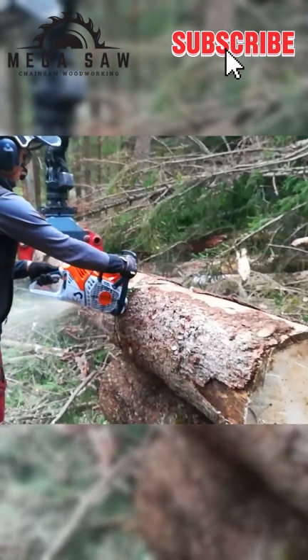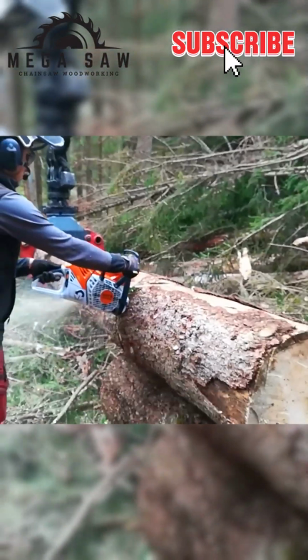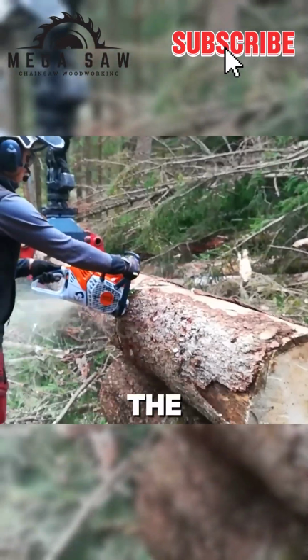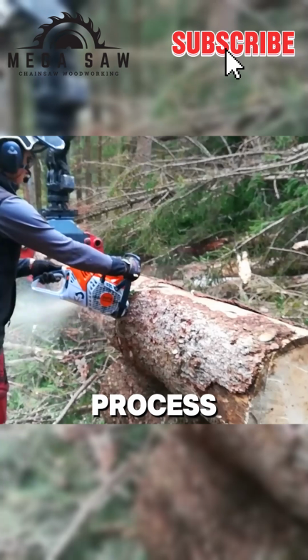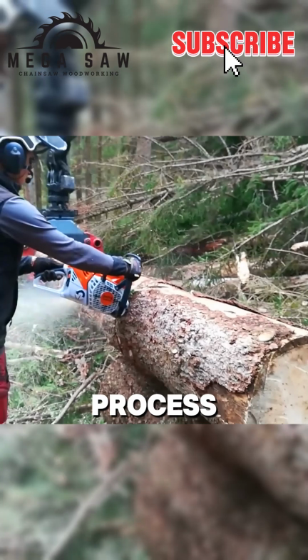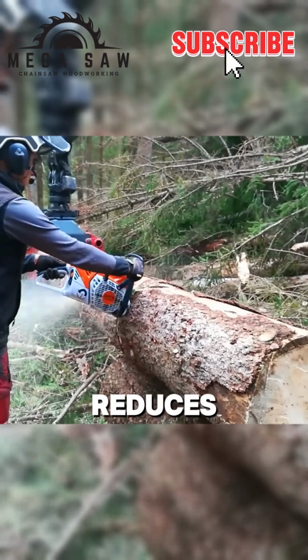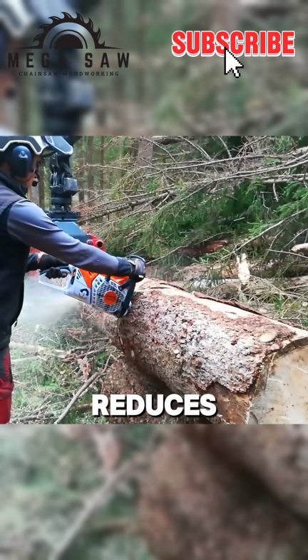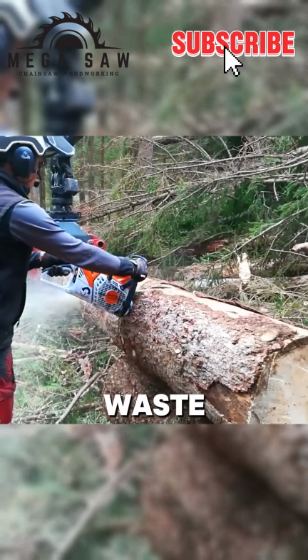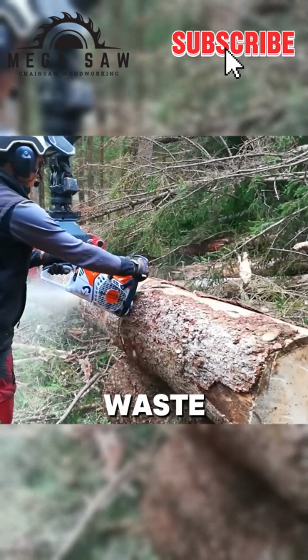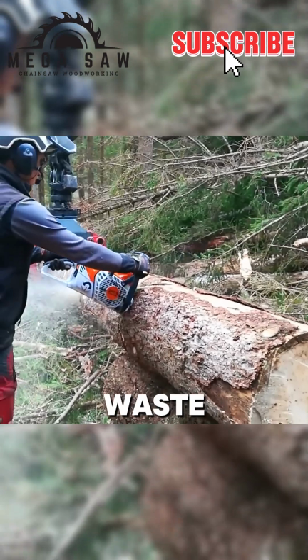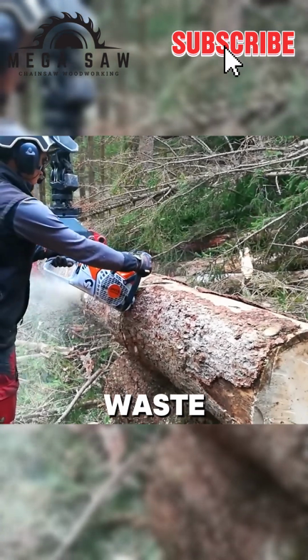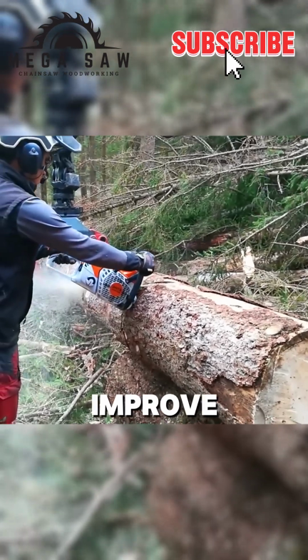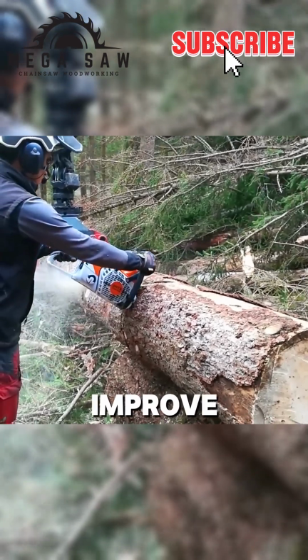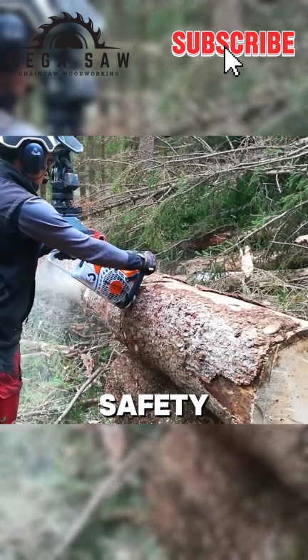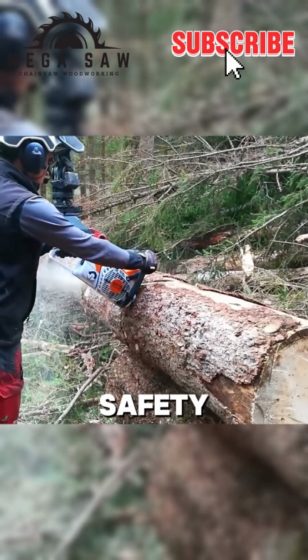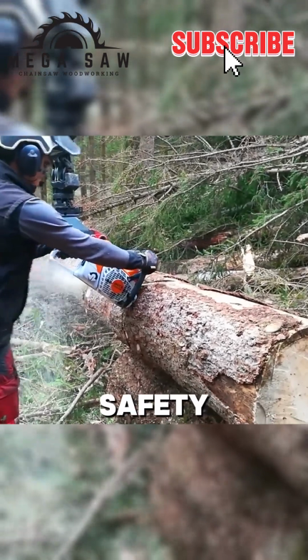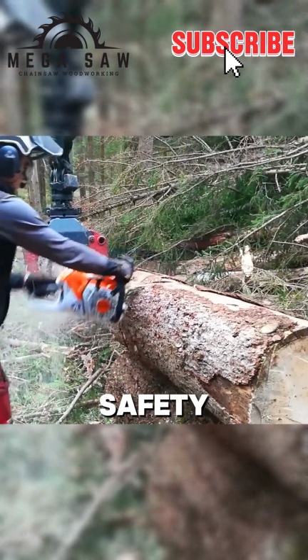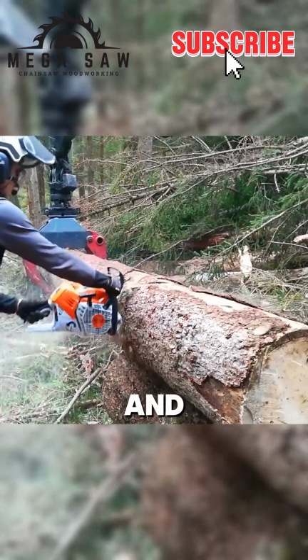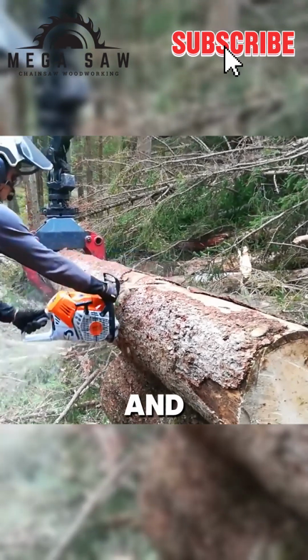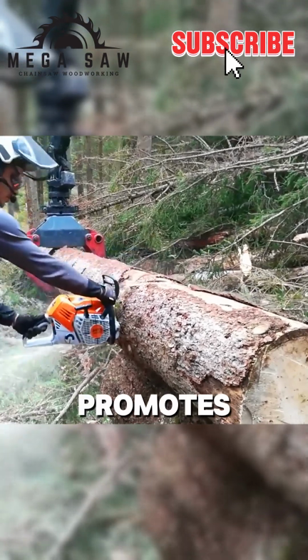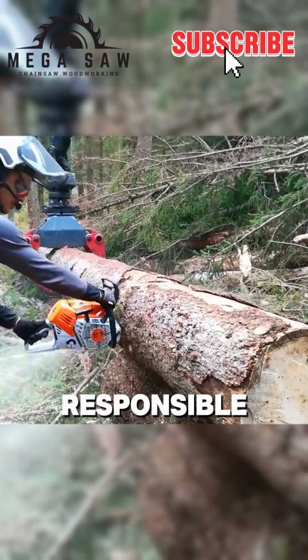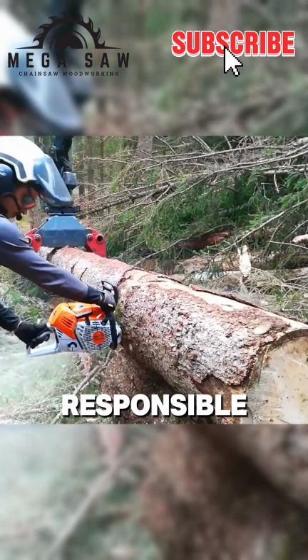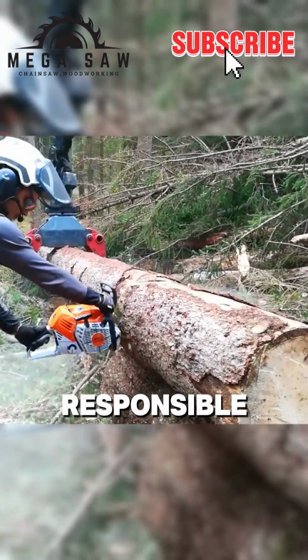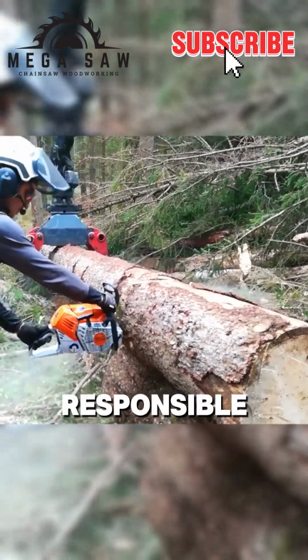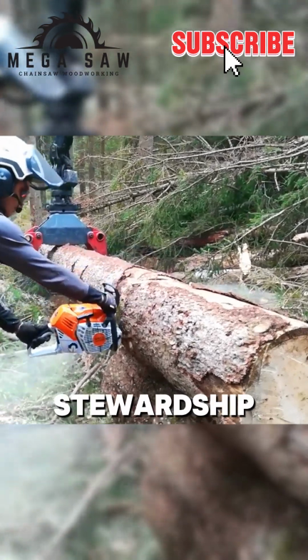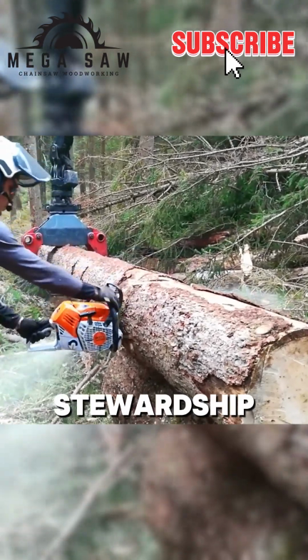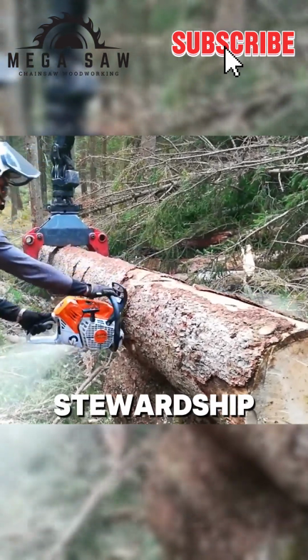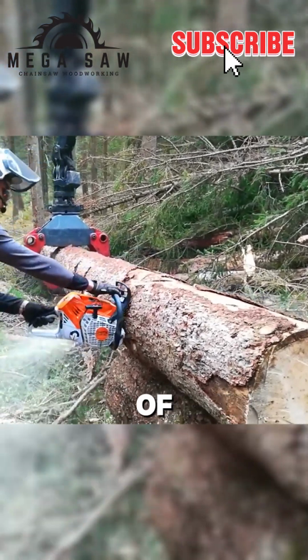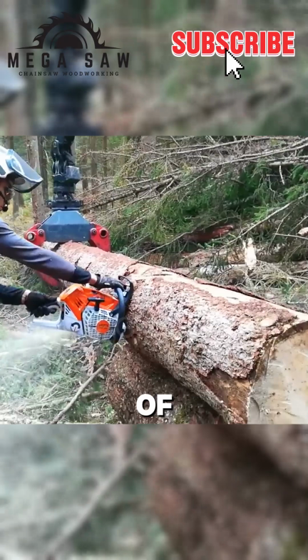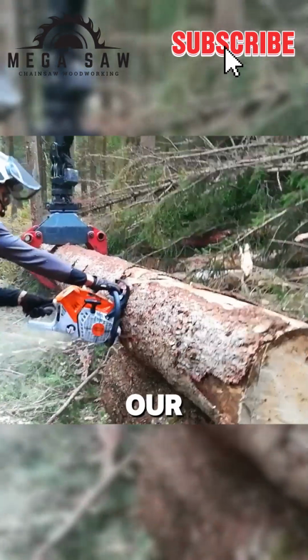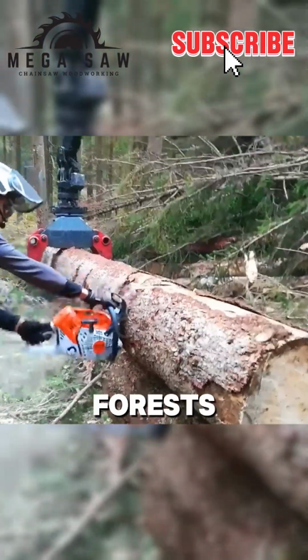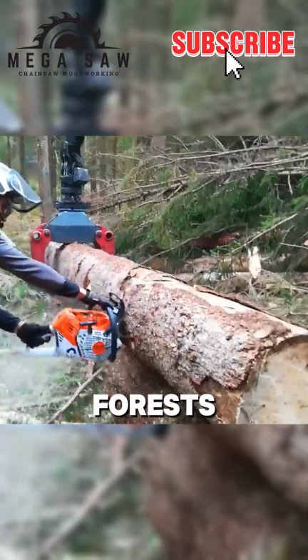The process reduces waste, improves safety, and promotes responsible stewardship of our forests.